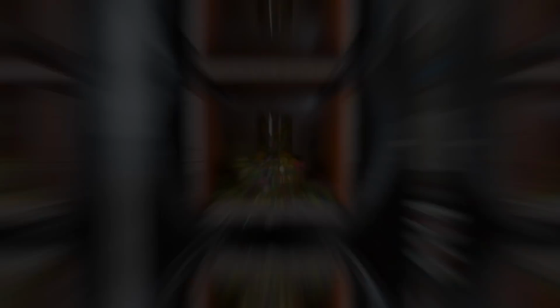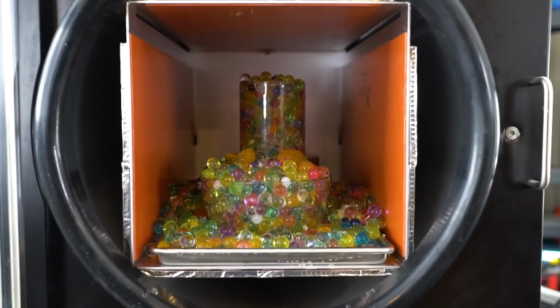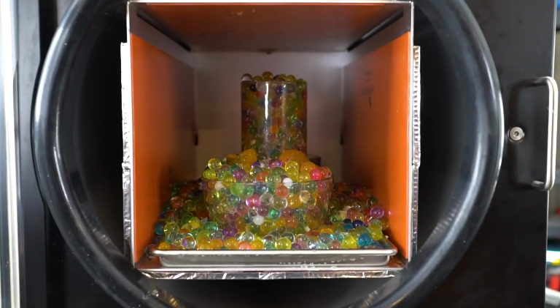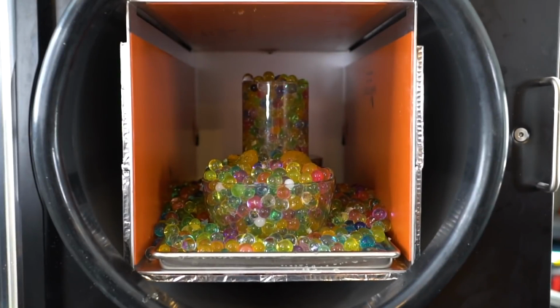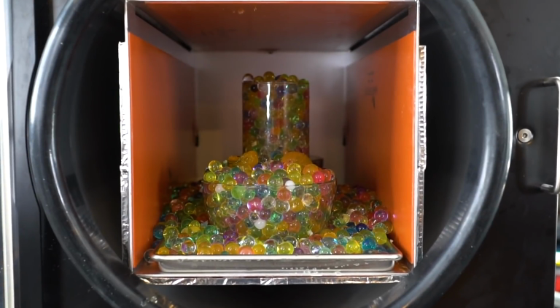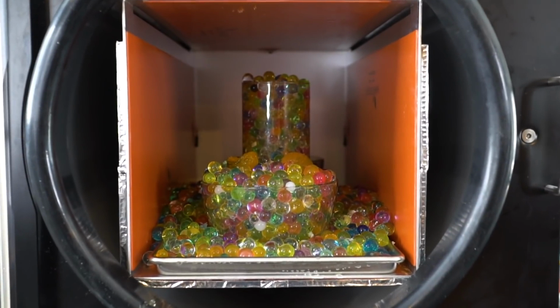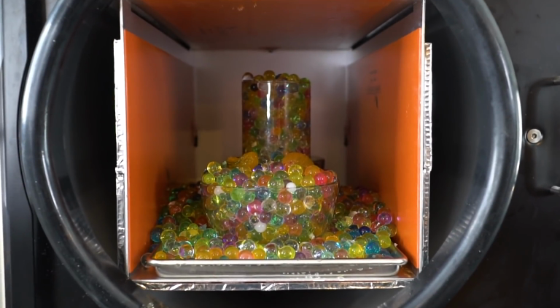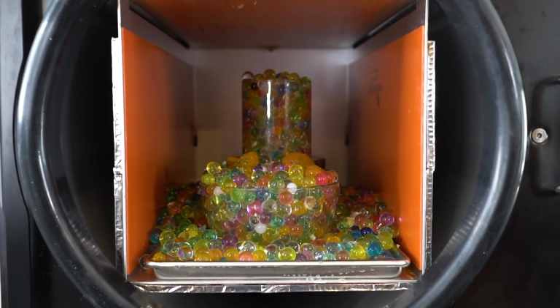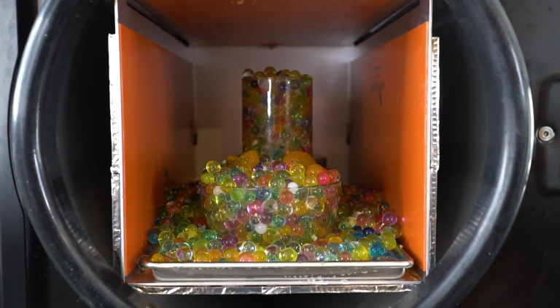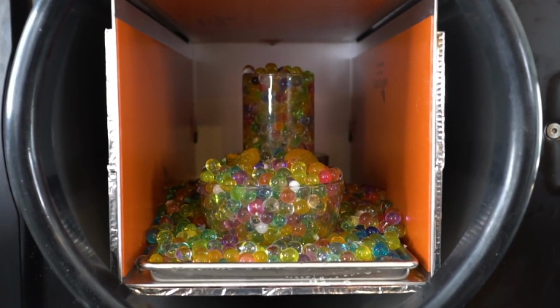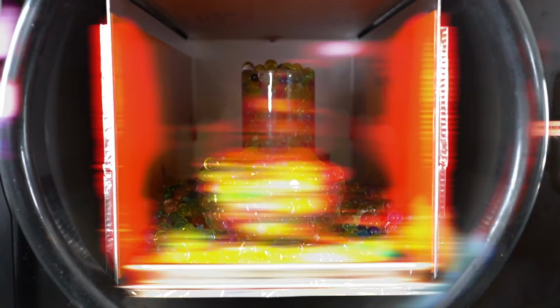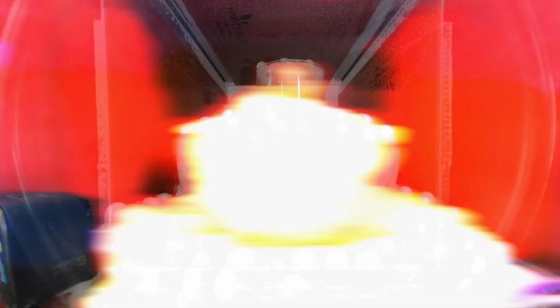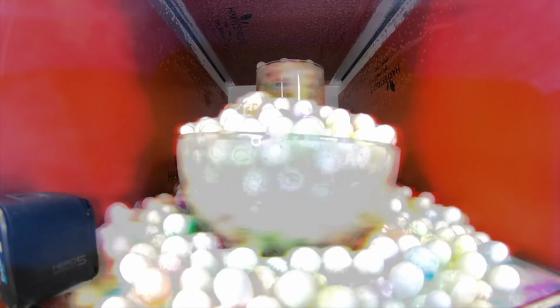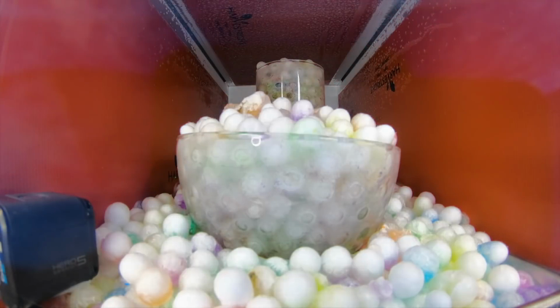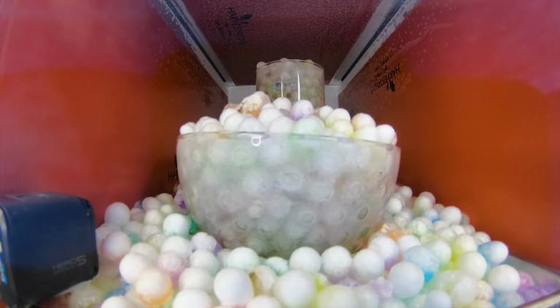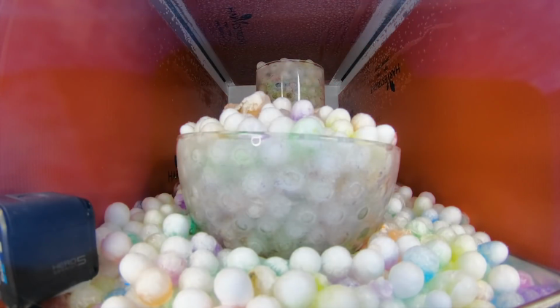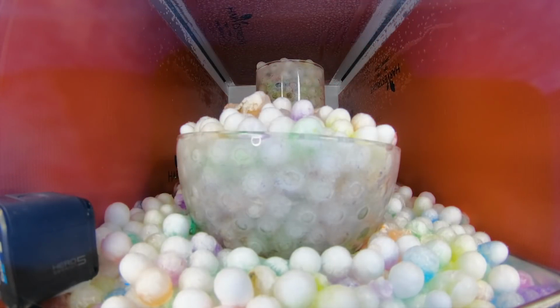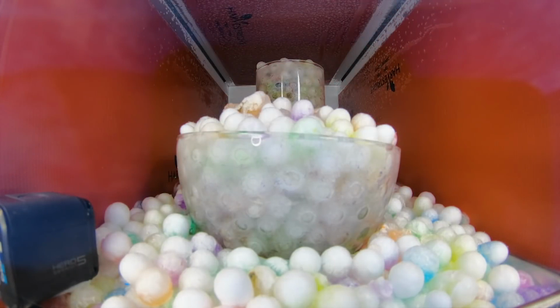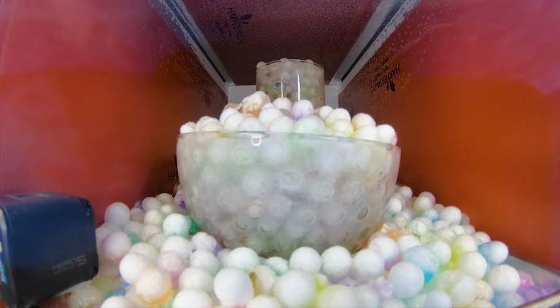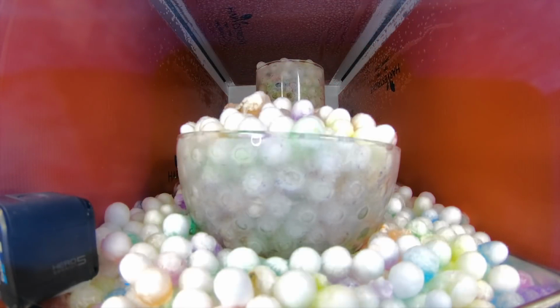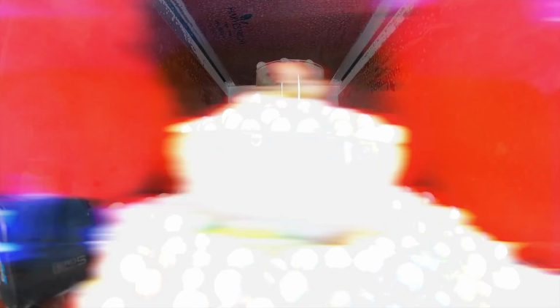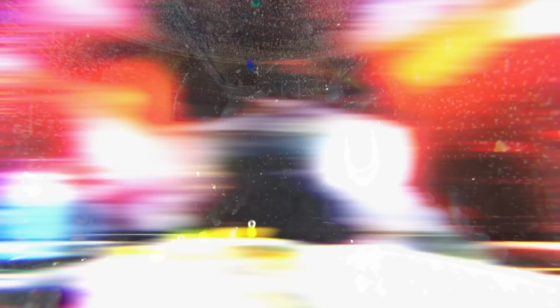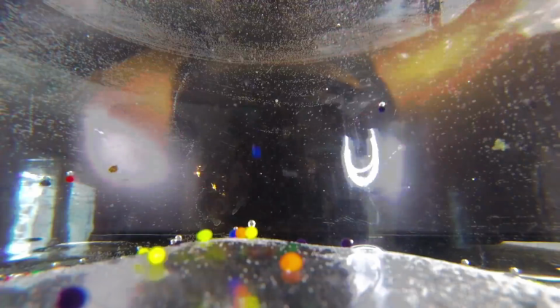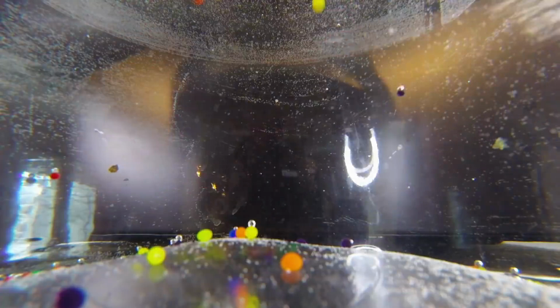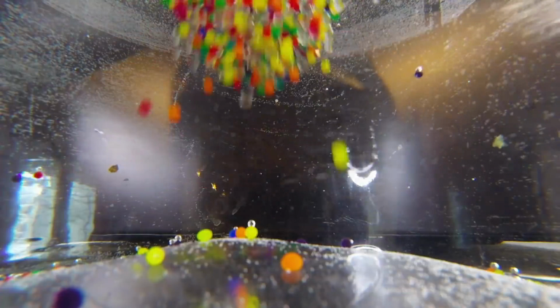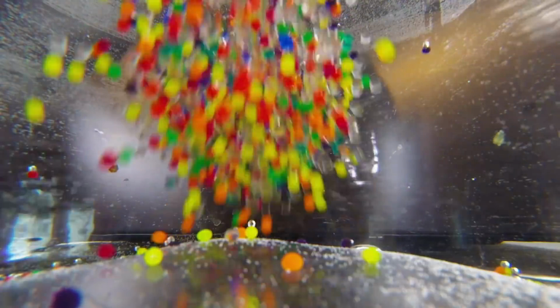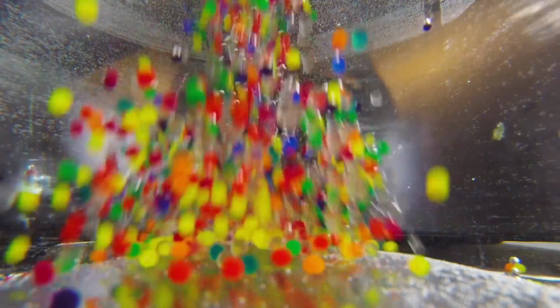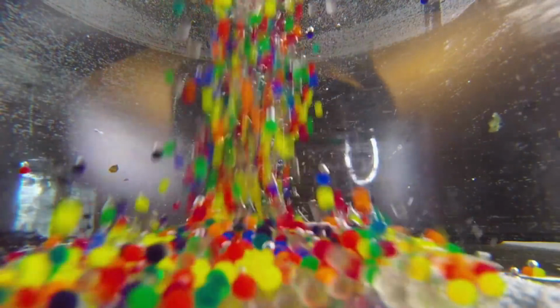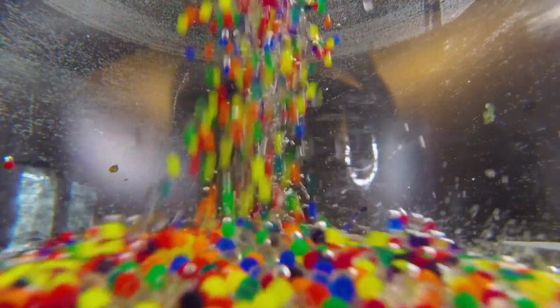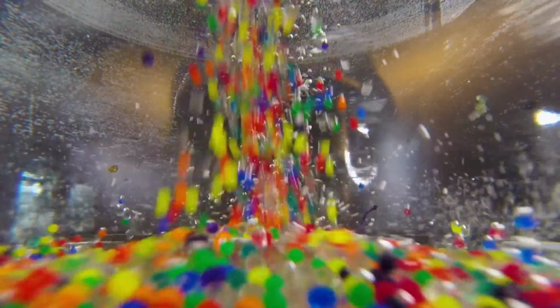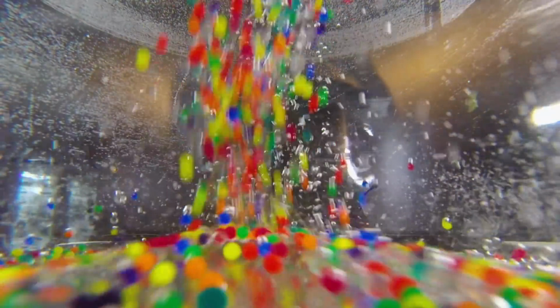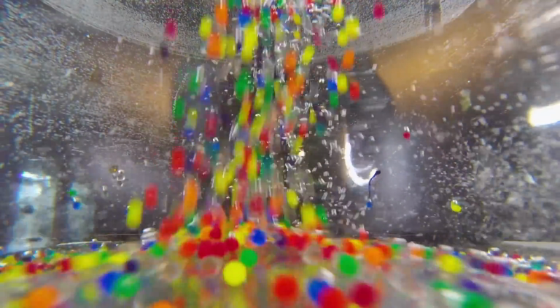In today's video, we're gonna see what happens if we use extreme cold and a low-pressure environment to suck all of the moisture out of some Orbeez.